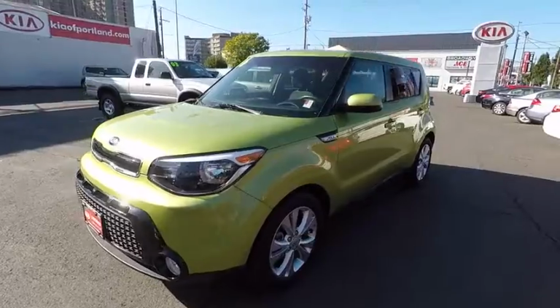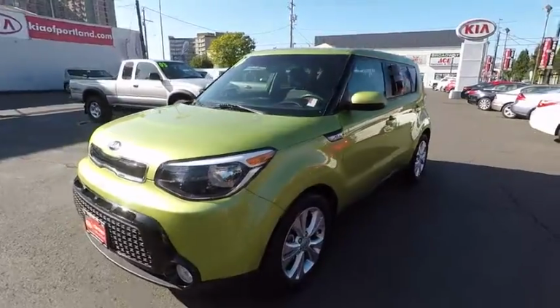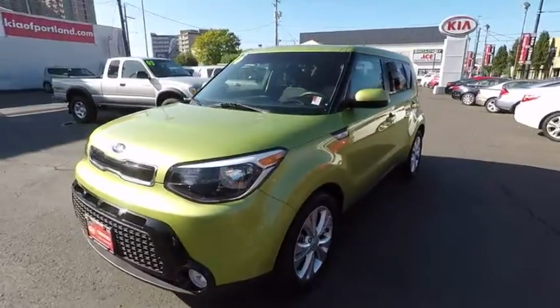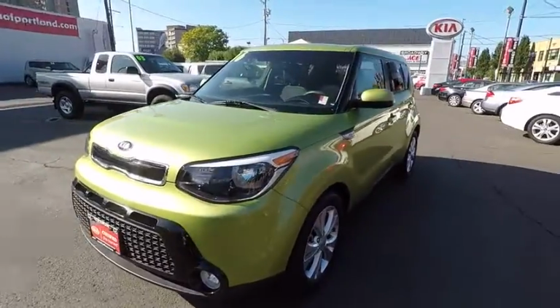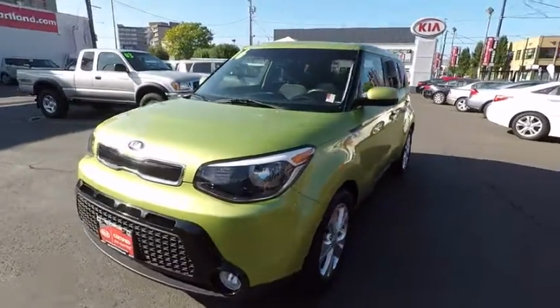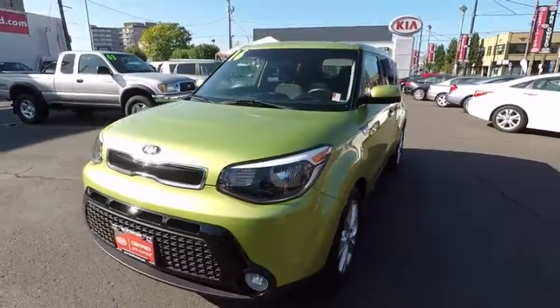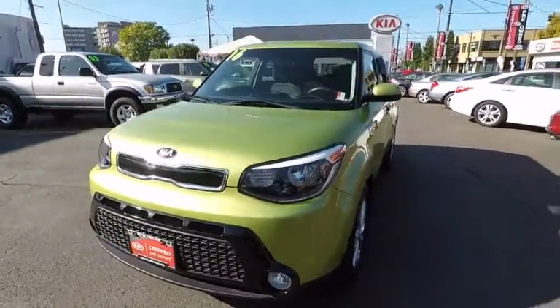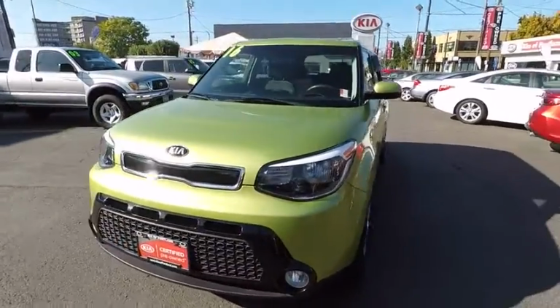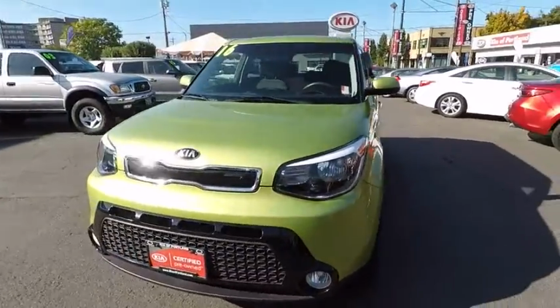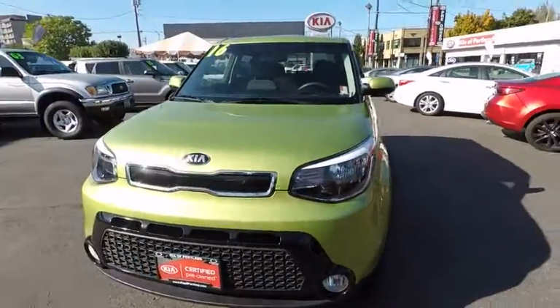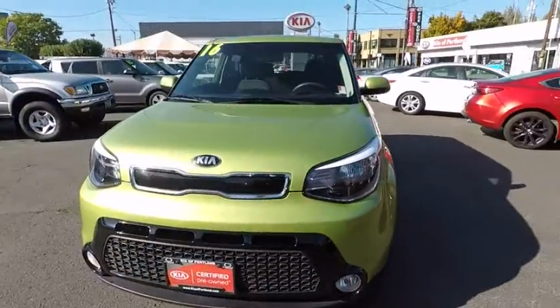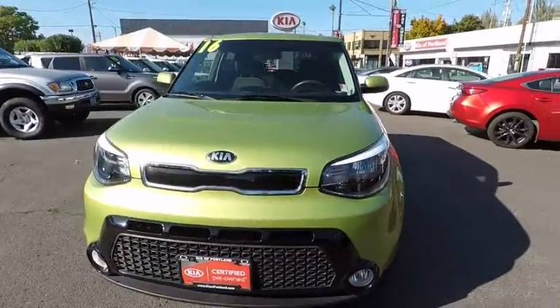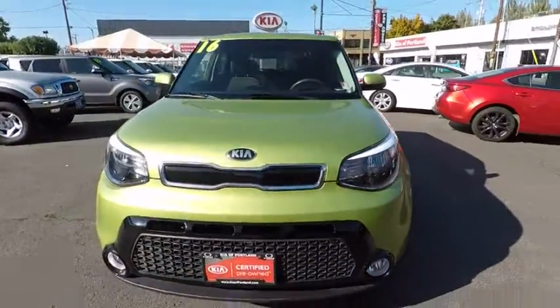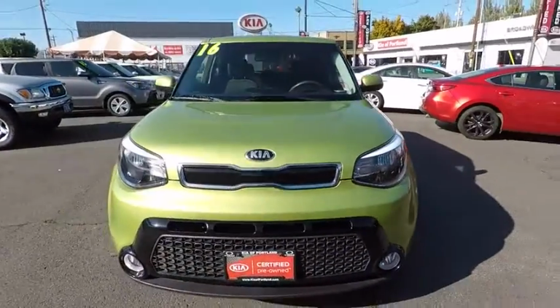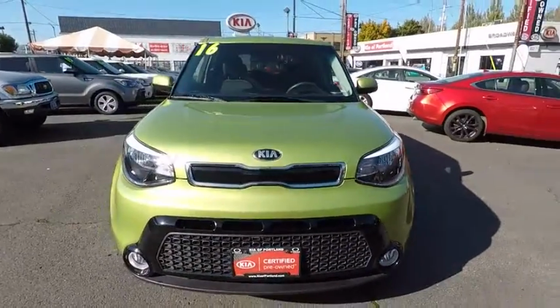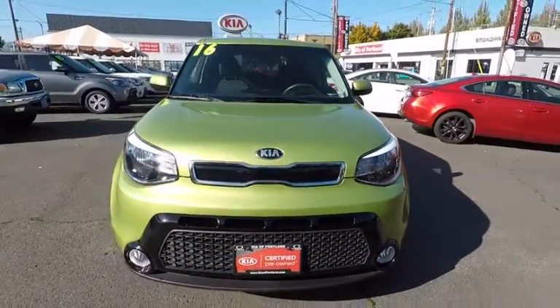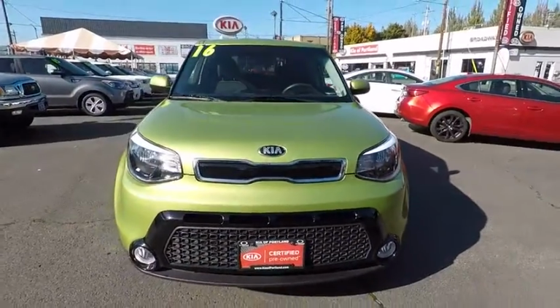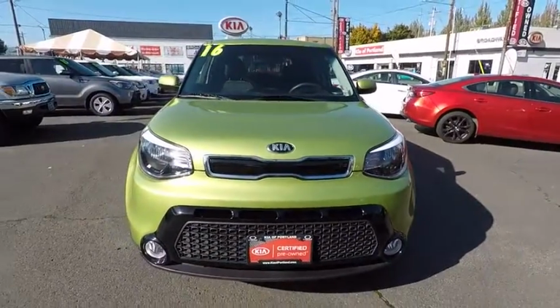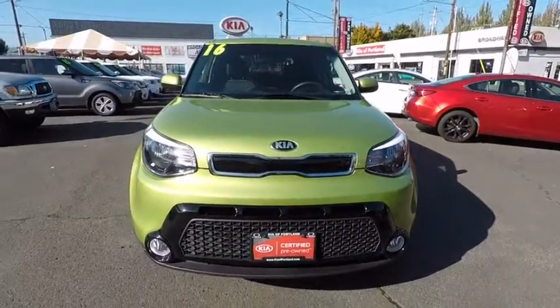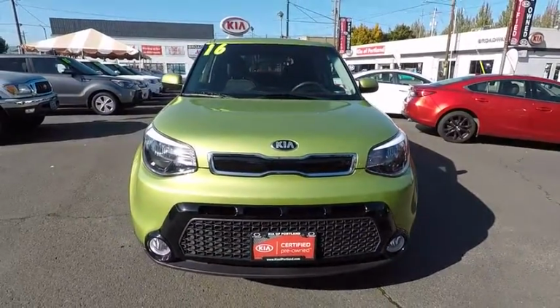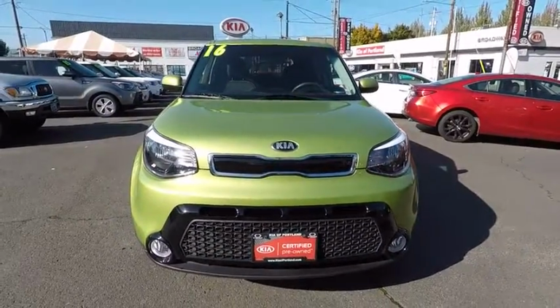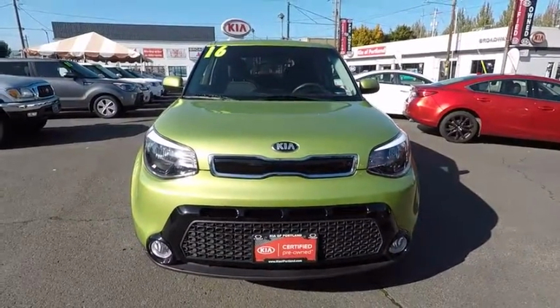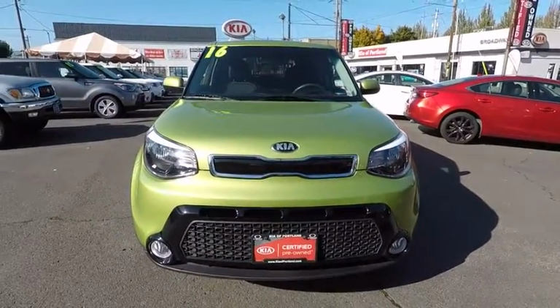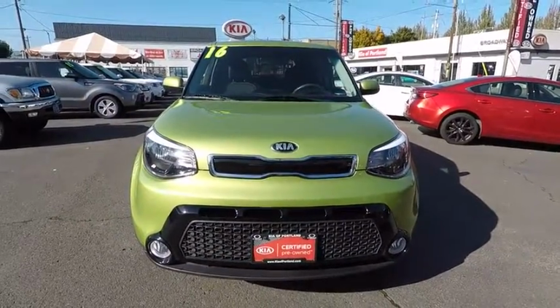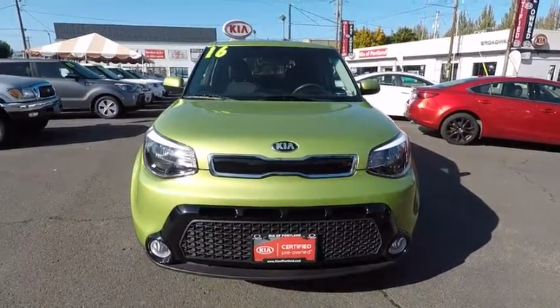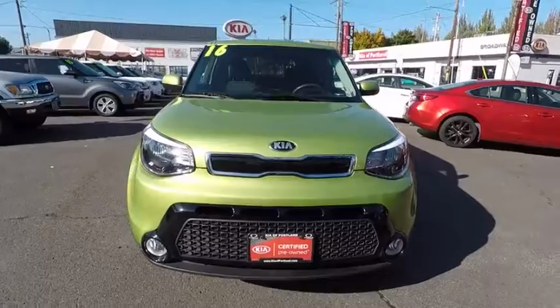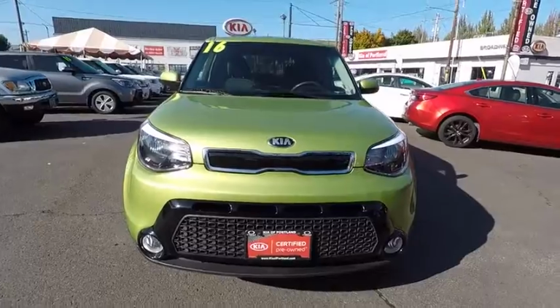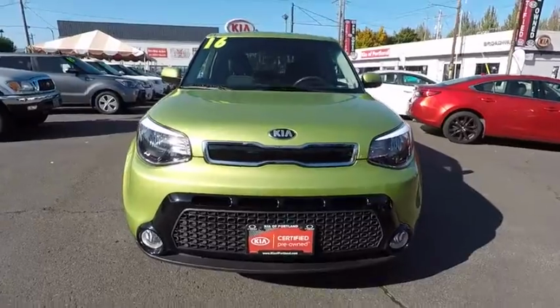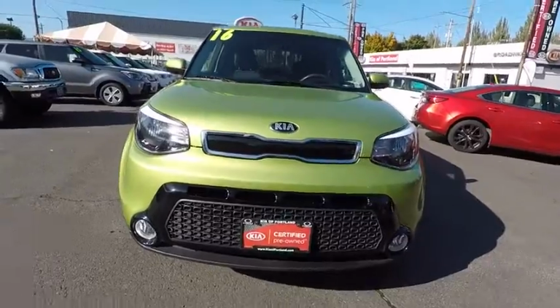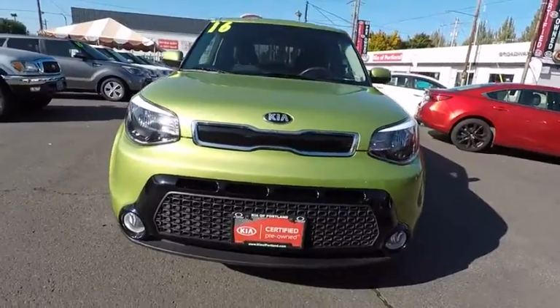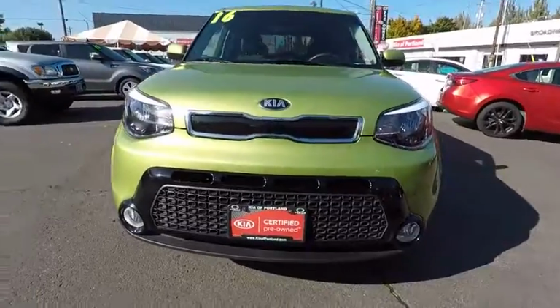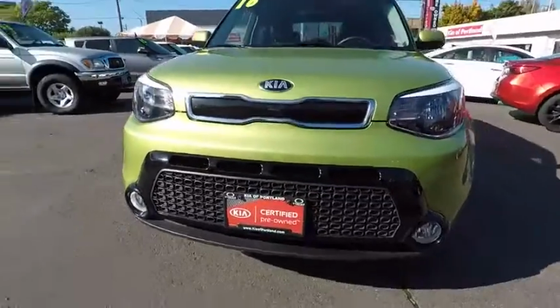This isn't just a vehicle — it's an experience. So stop in for a test drive today. And remember, Broadway is the only way.